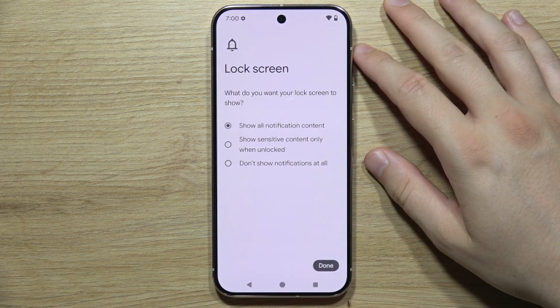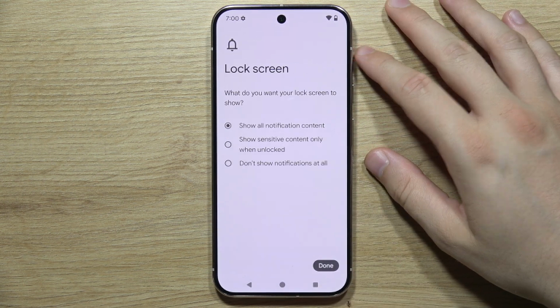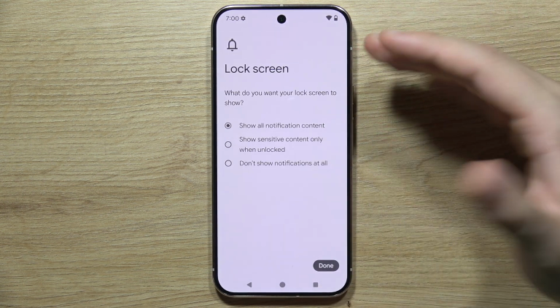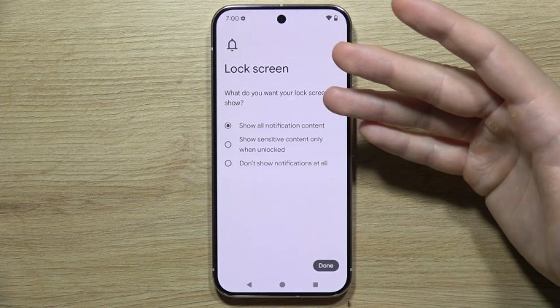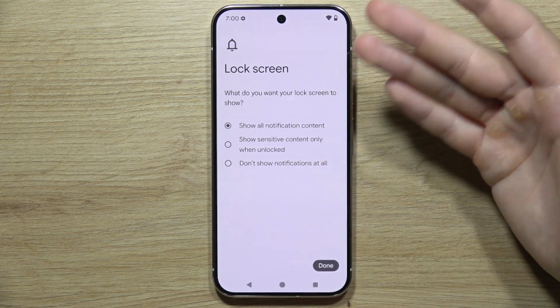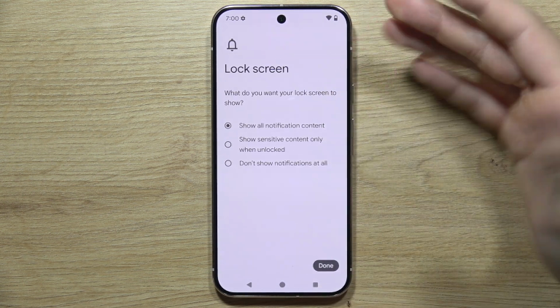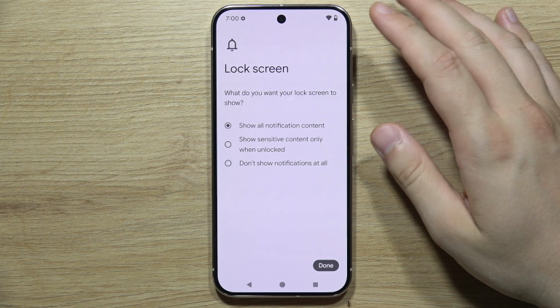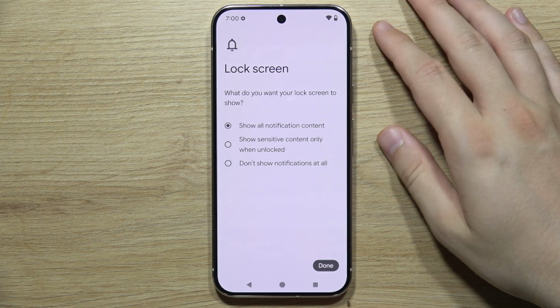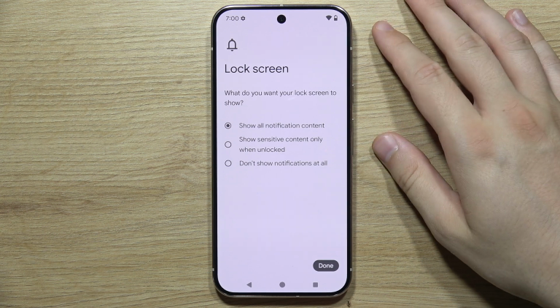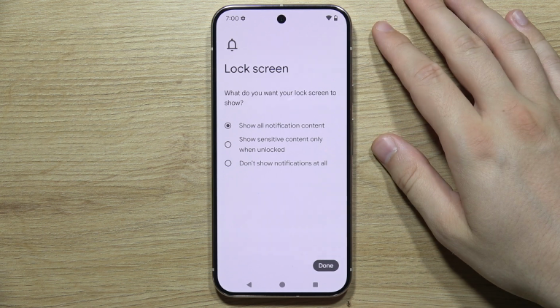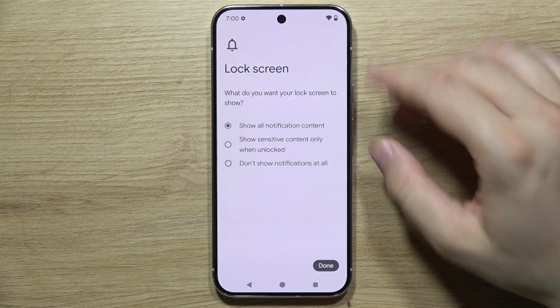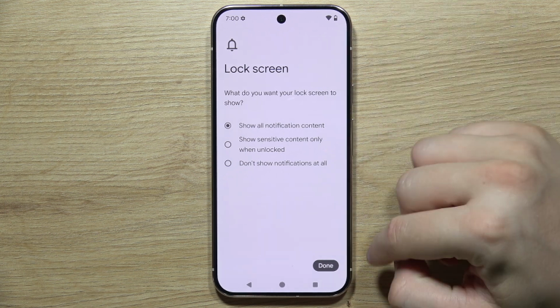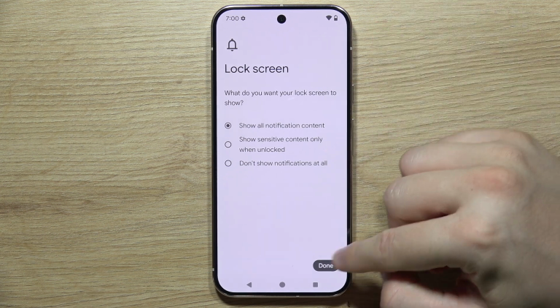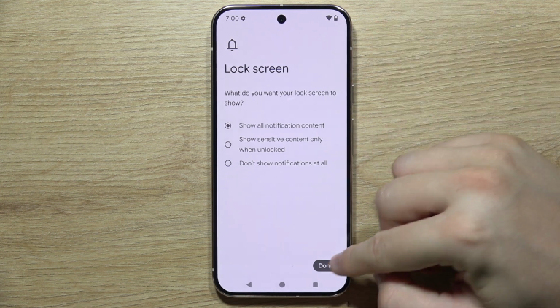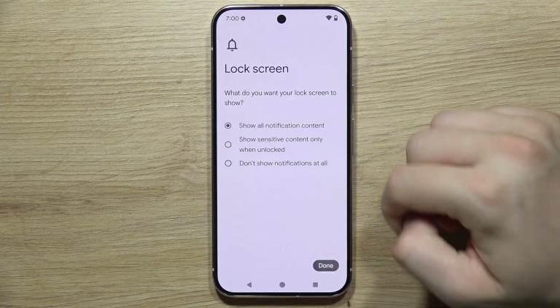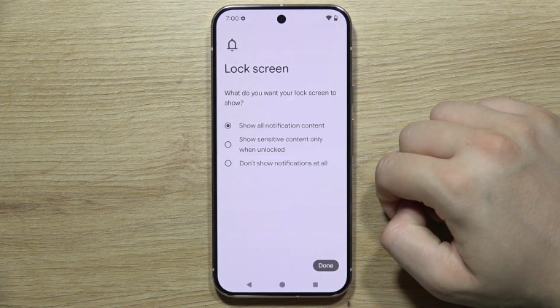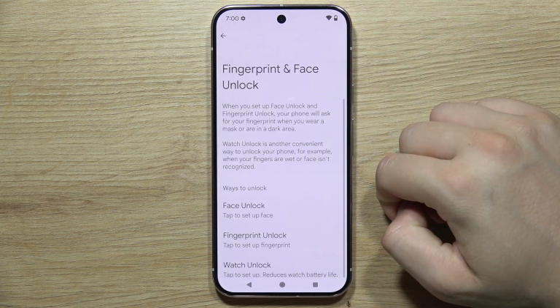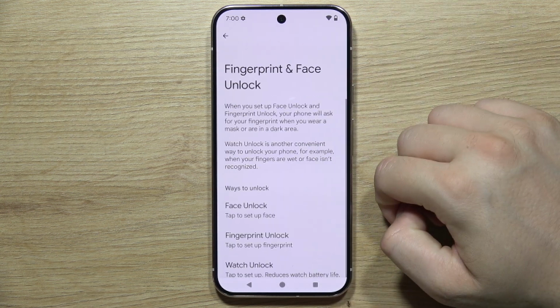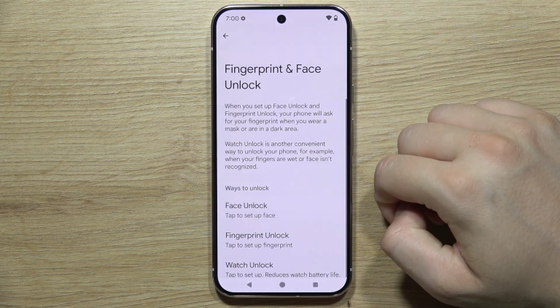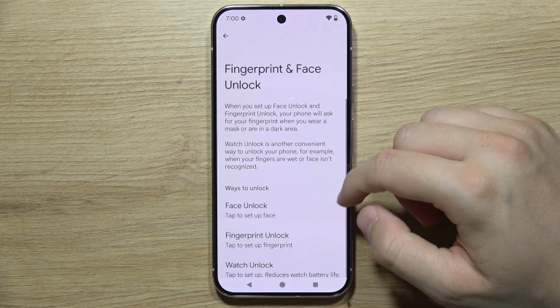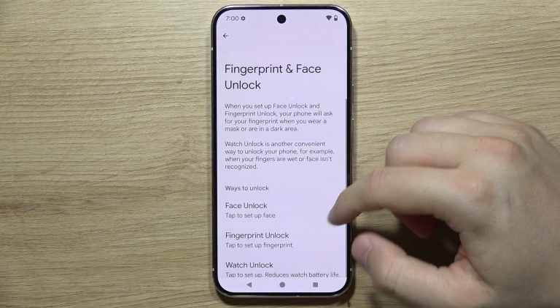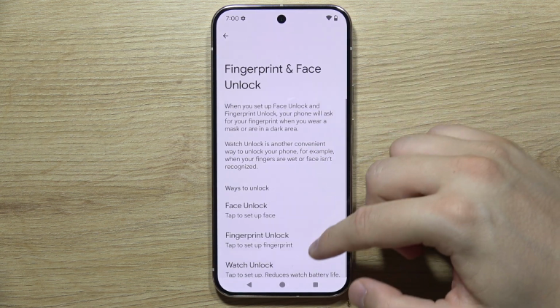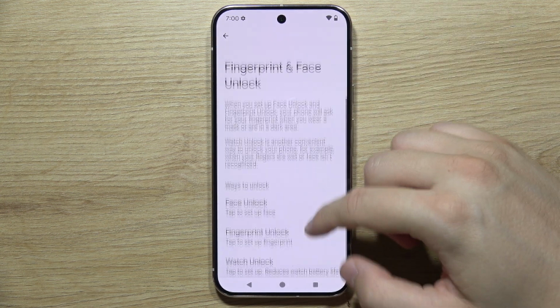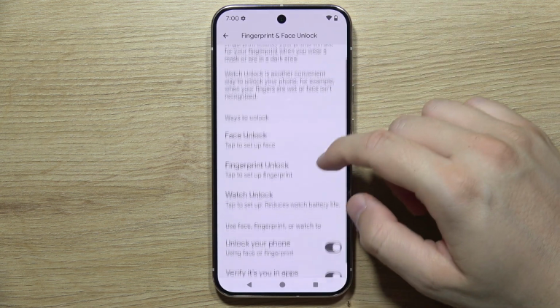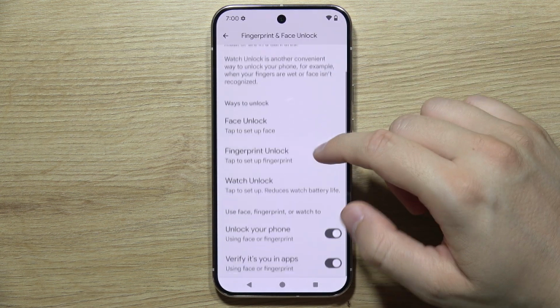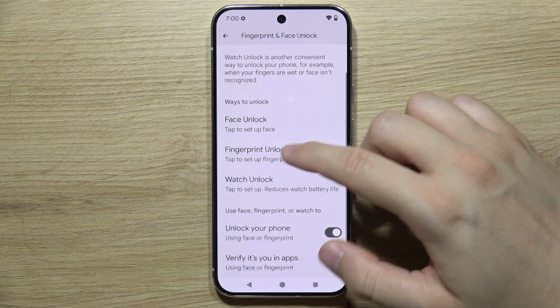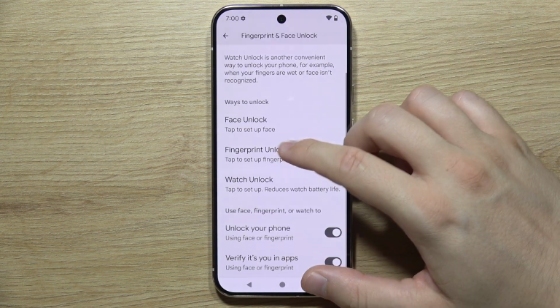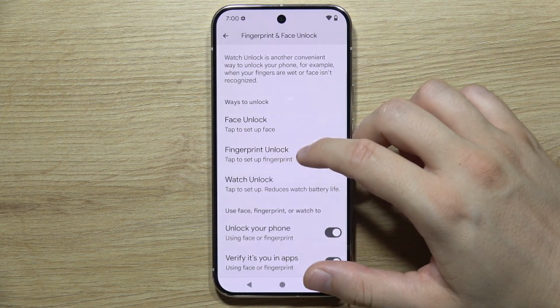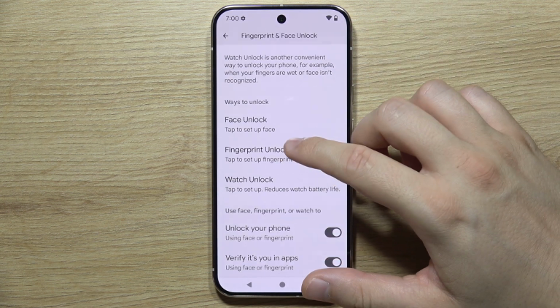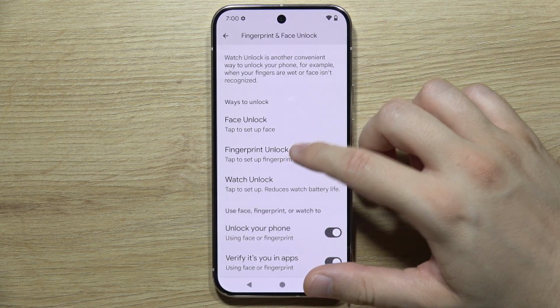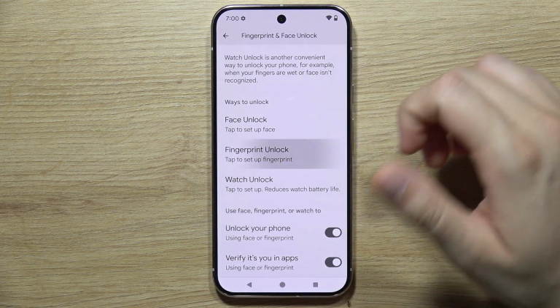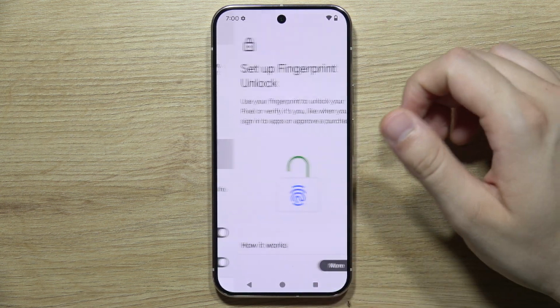Now you can adjust the lock screen notifications. Click Done, and then select Fingerprint Unlock.